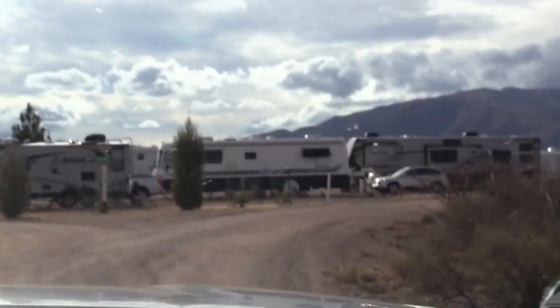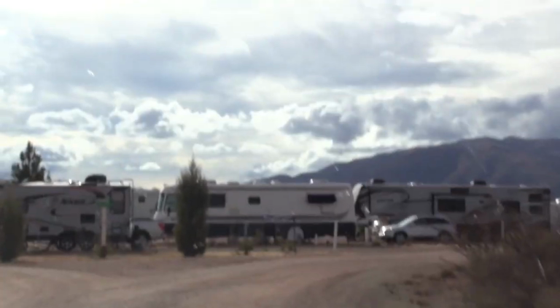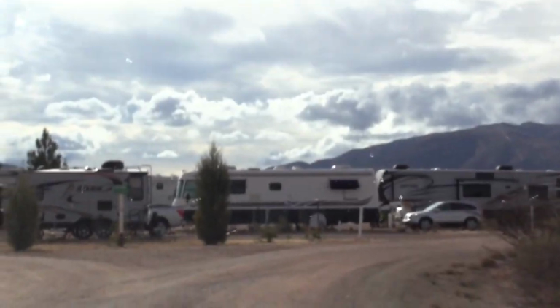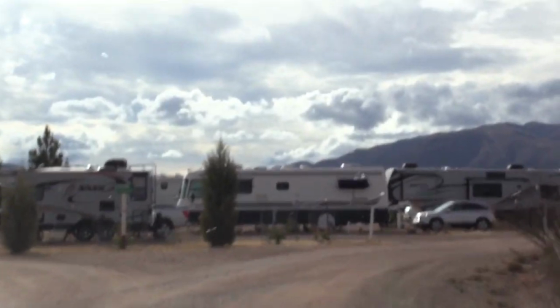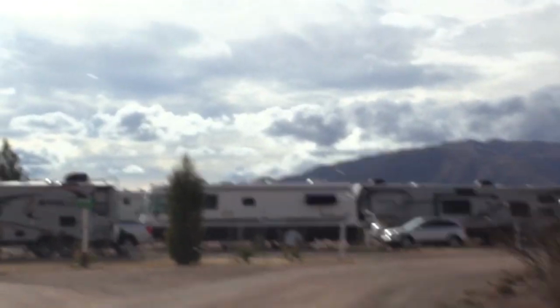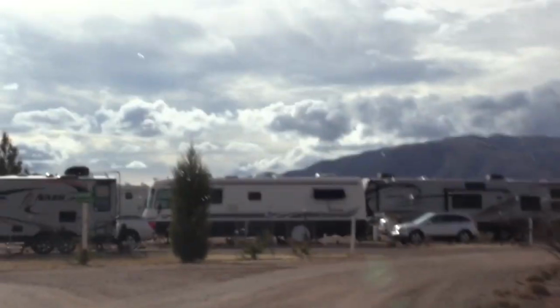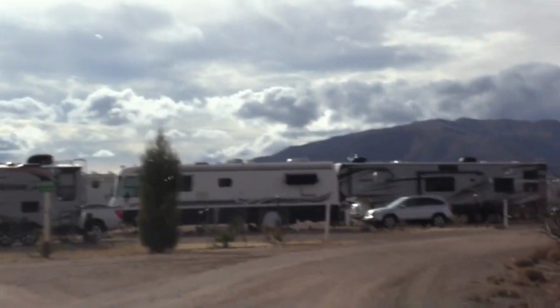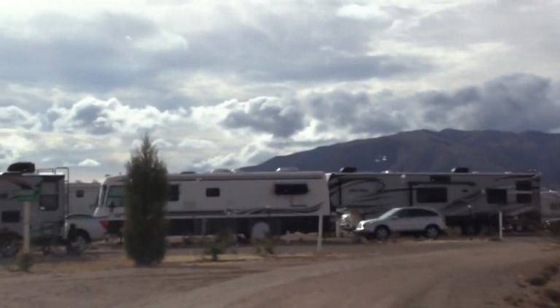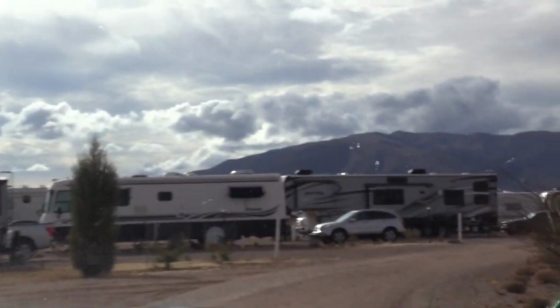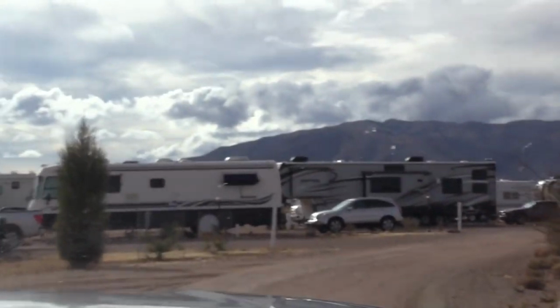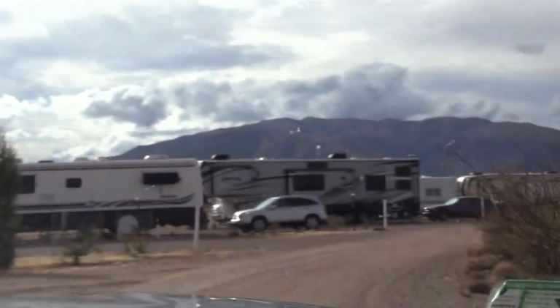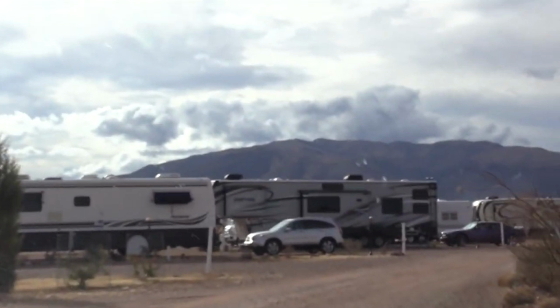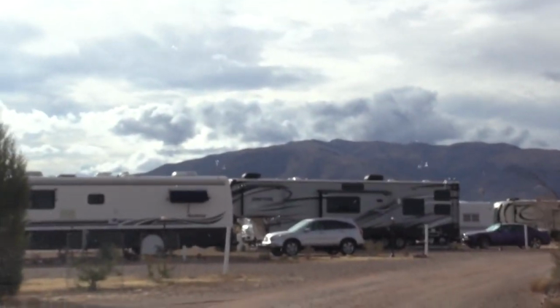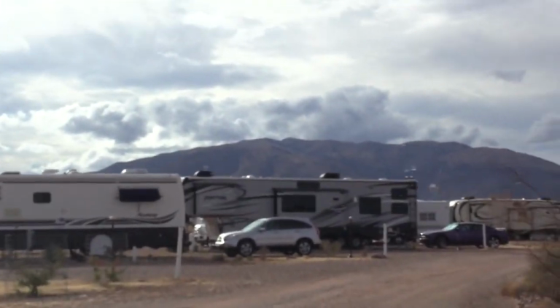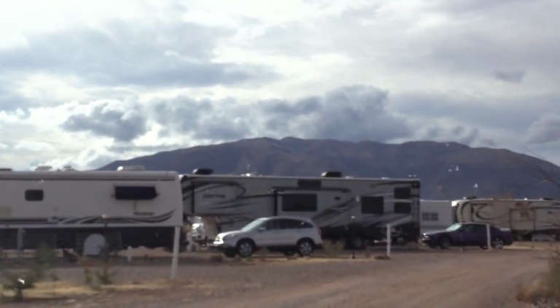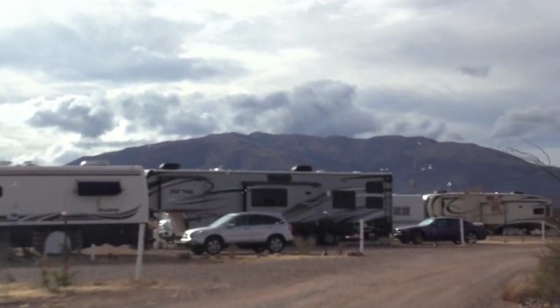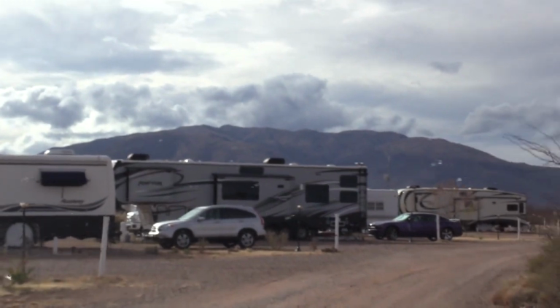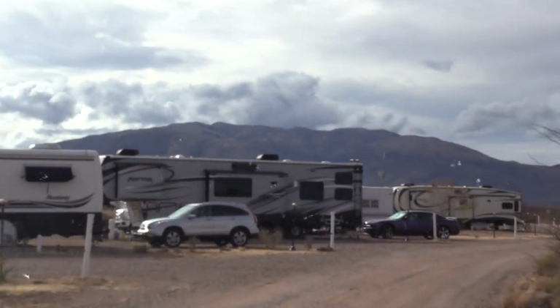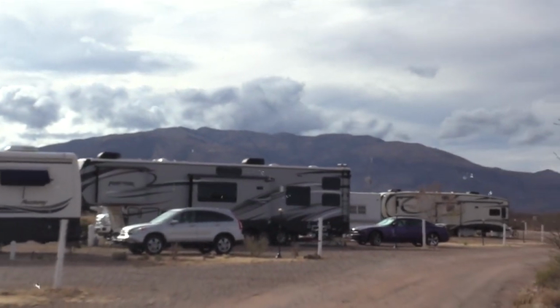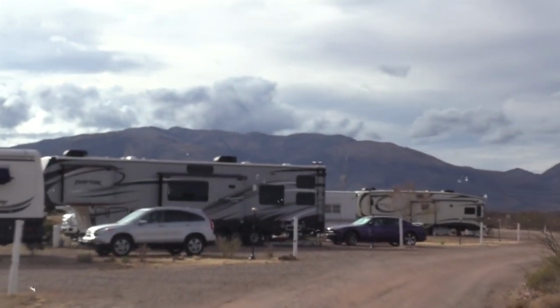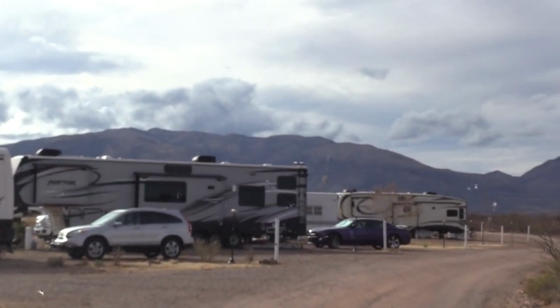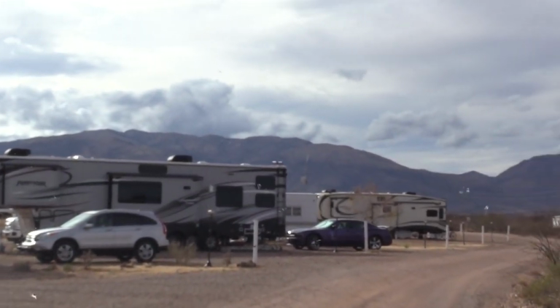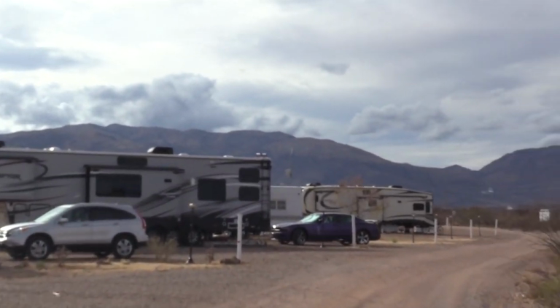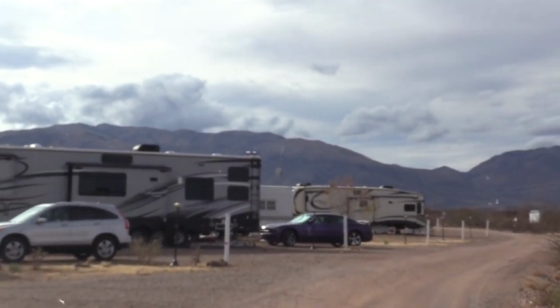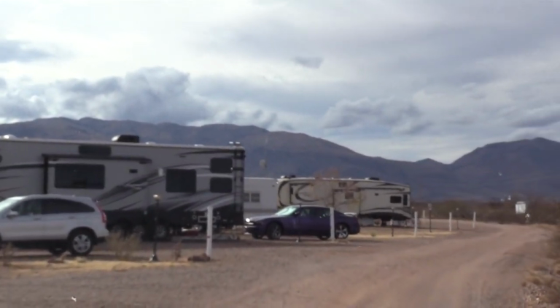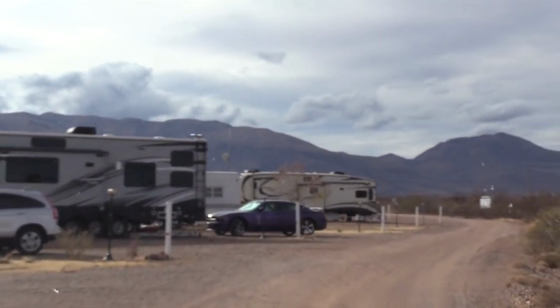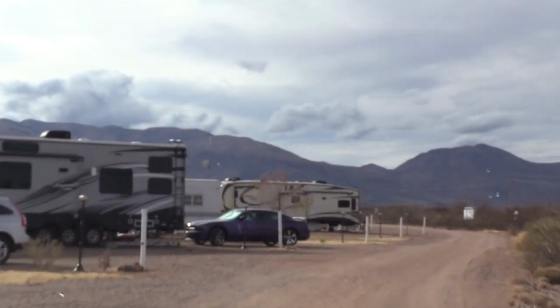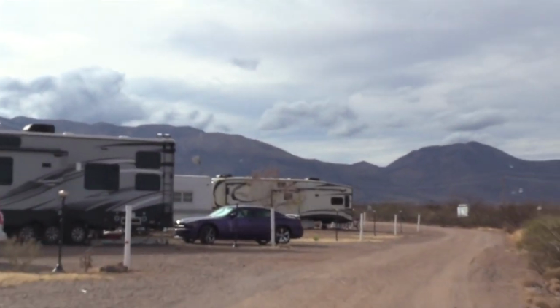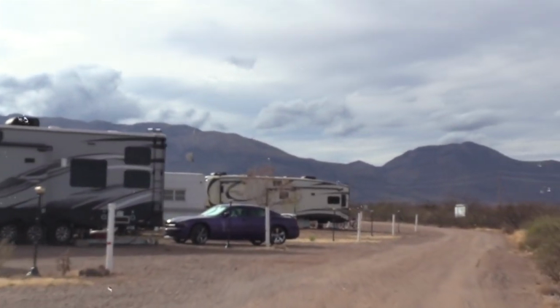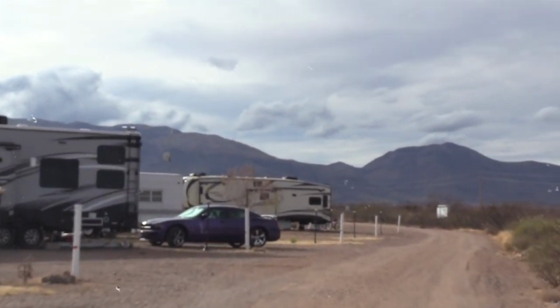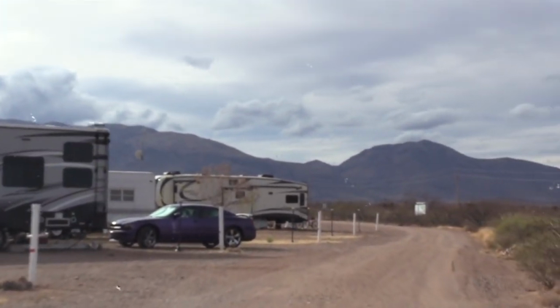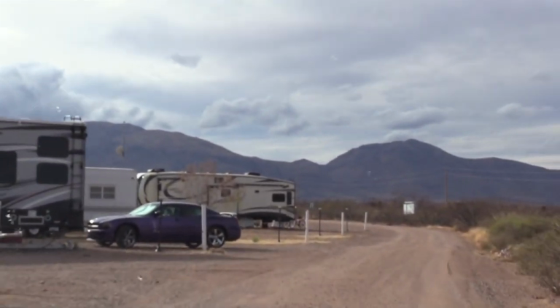So I stayed on, and then when the owner passed away, he left the park to myself and his sister-in-law, and I bought the sister-in-law out.